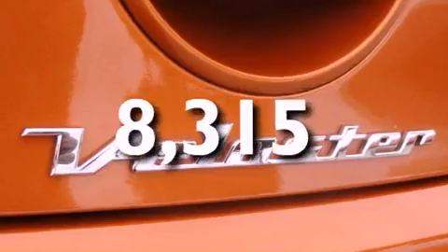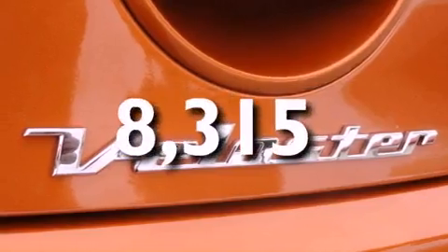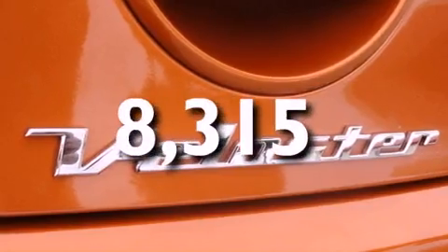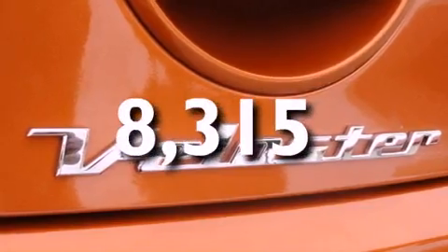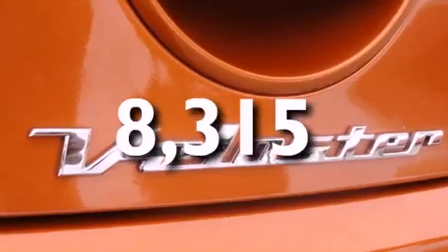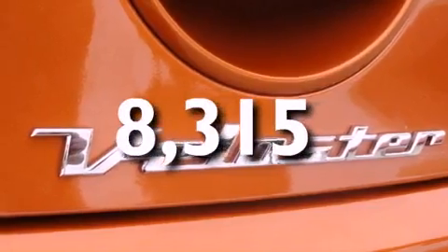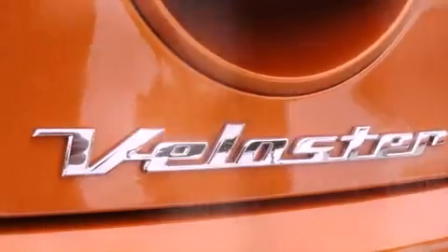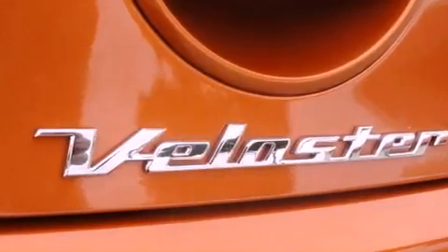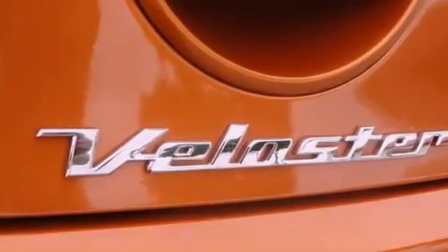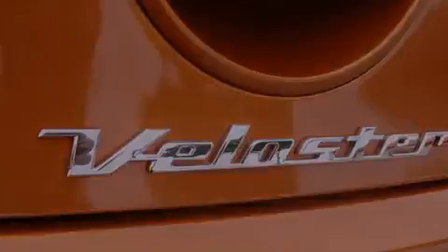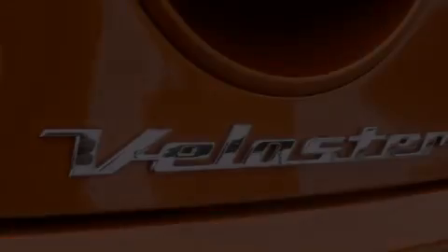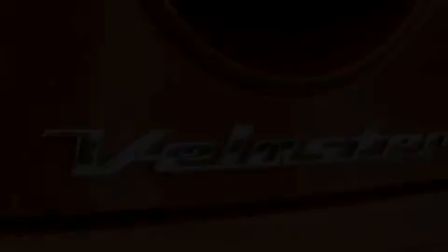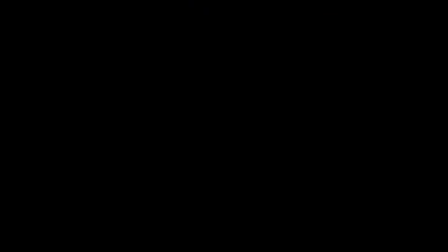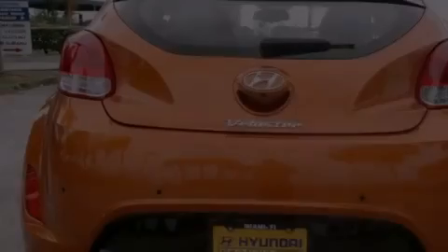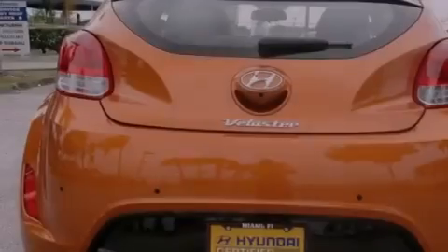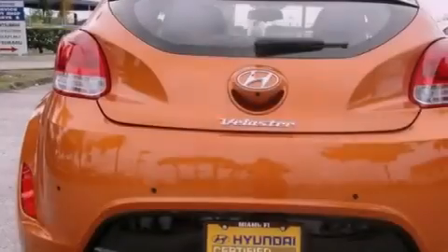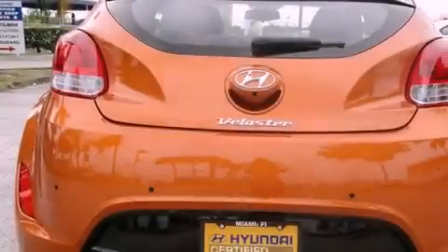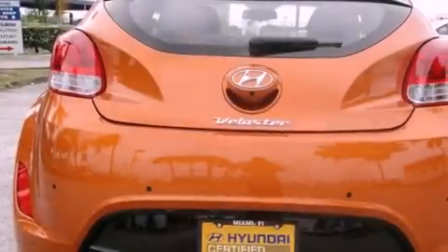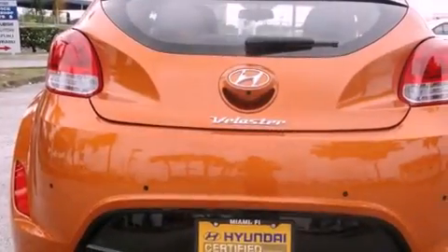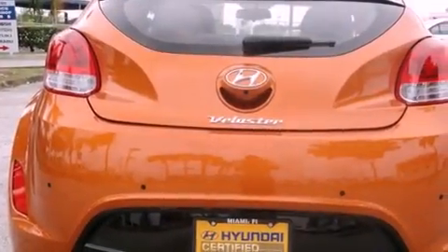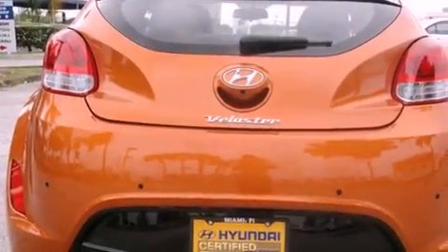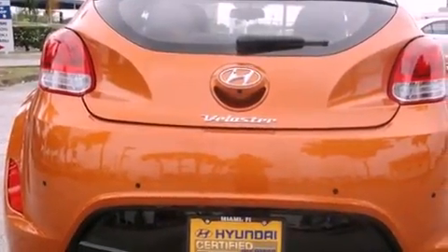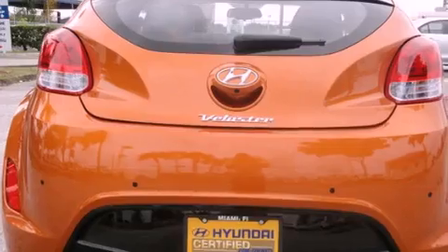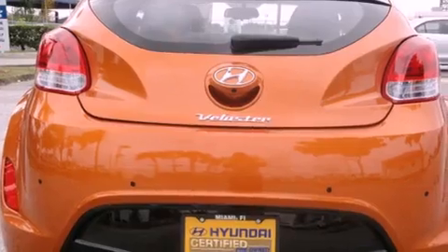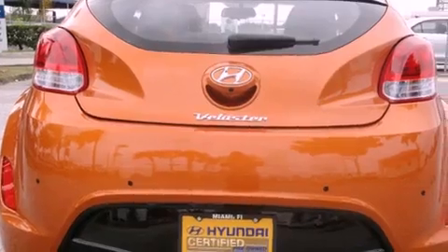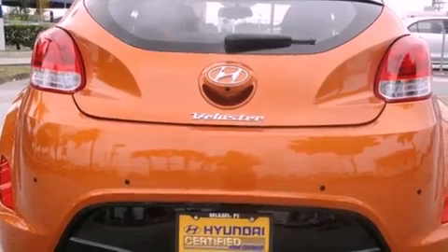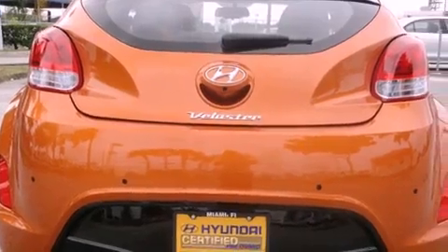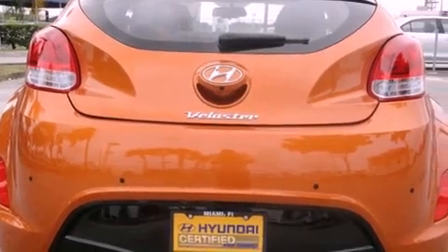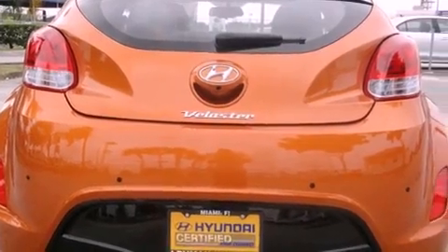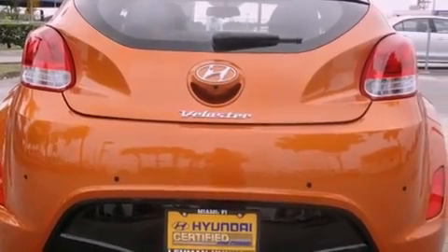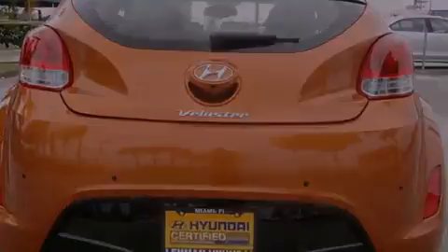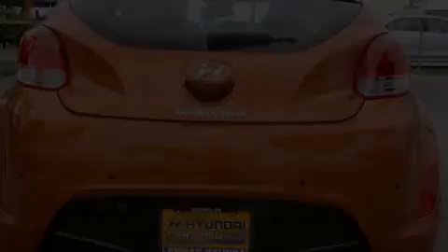With an EPA estimated rating of 38 miles per gallon on the highway, this vehicle is clearly a fuel-efficient choice.